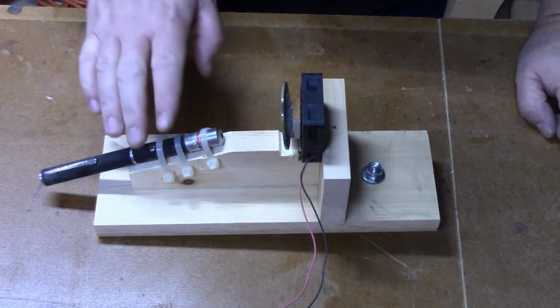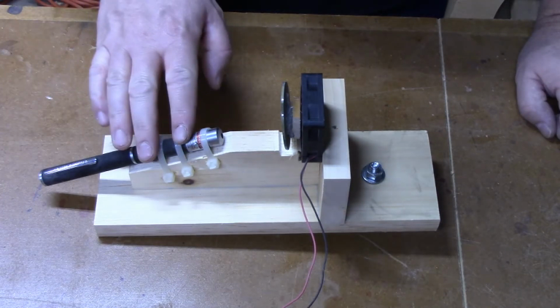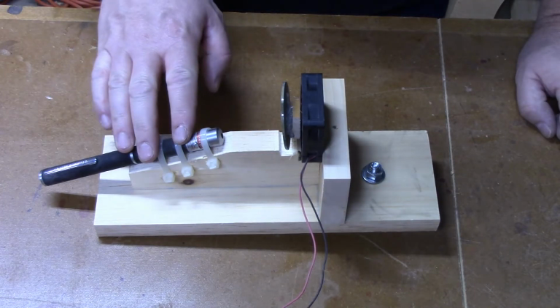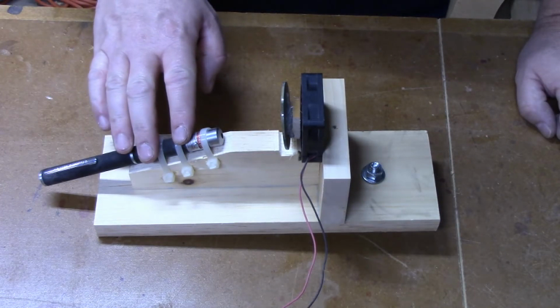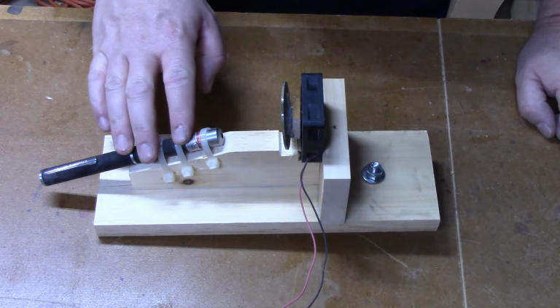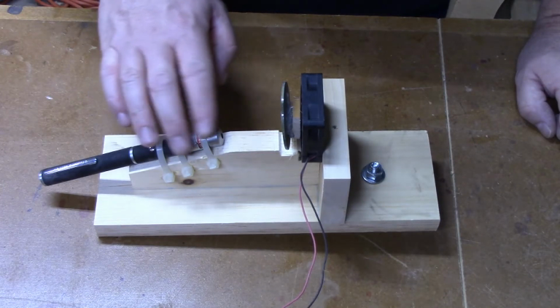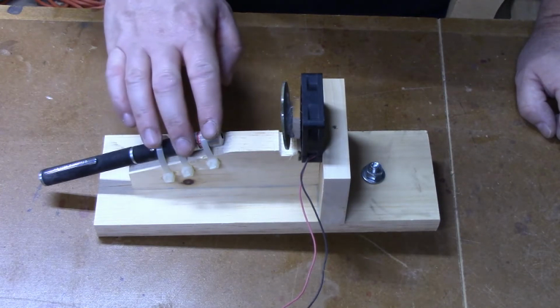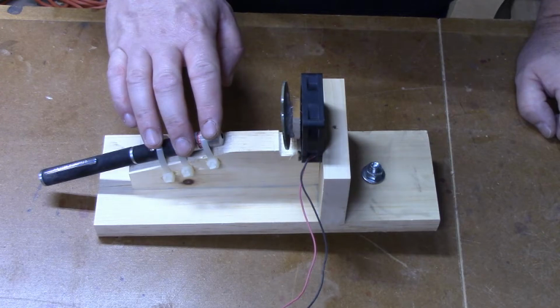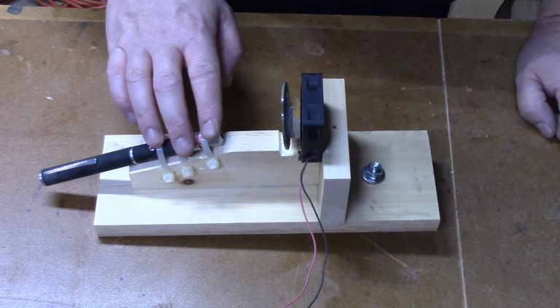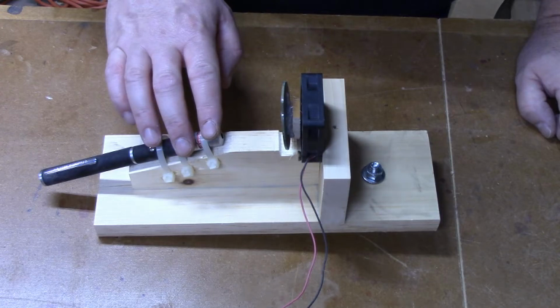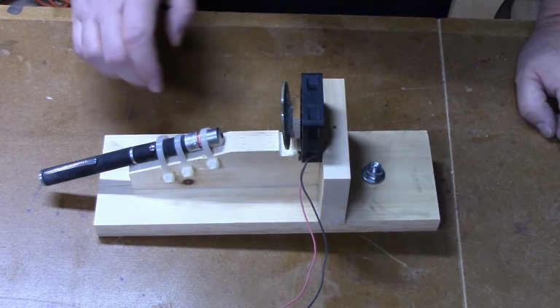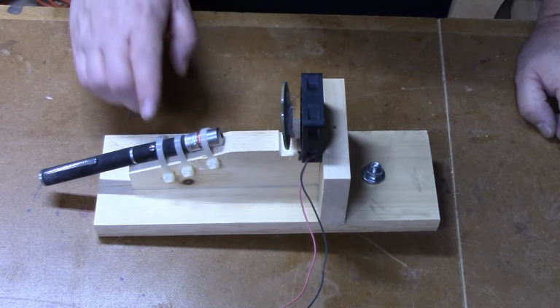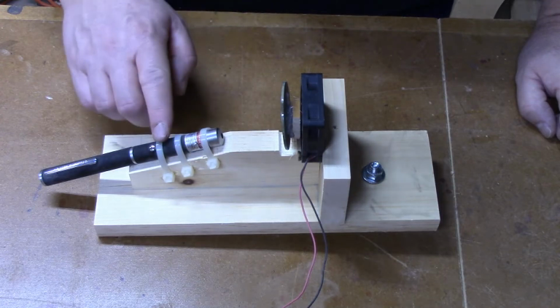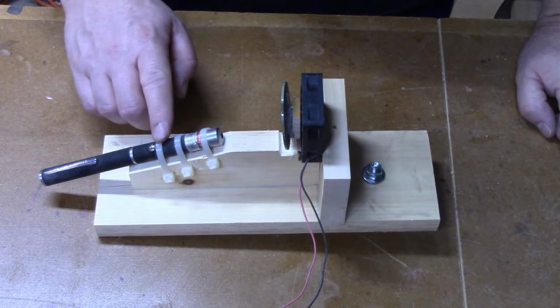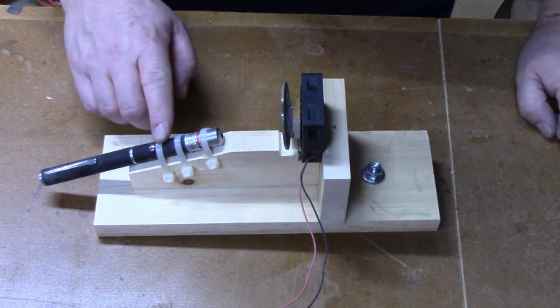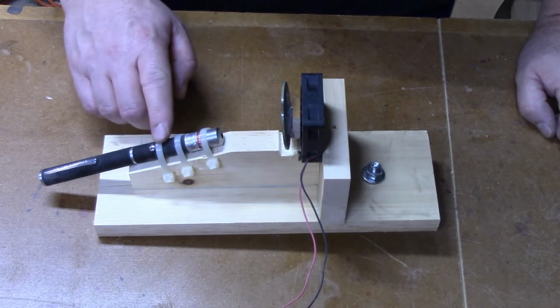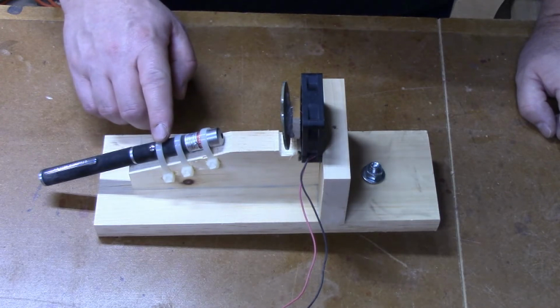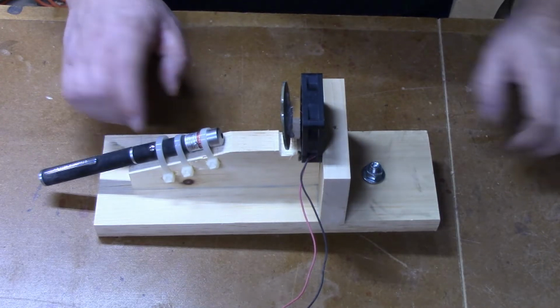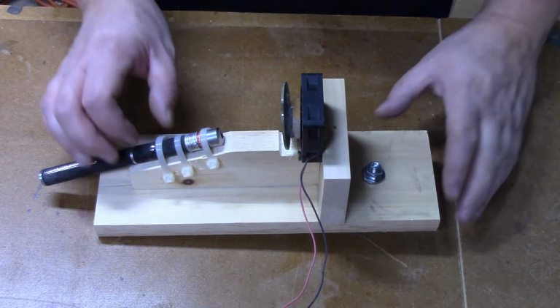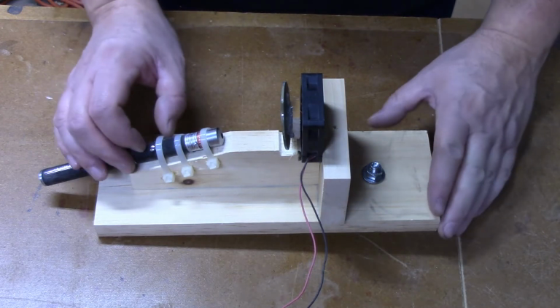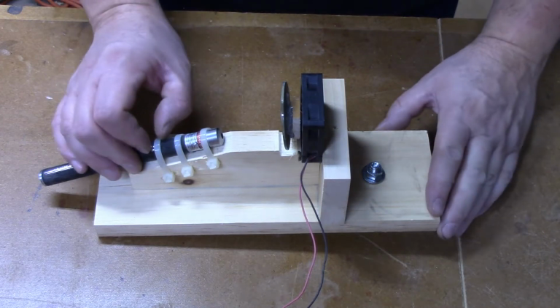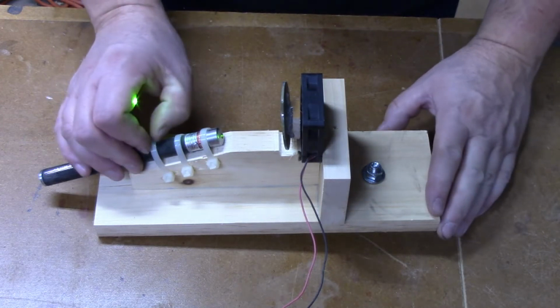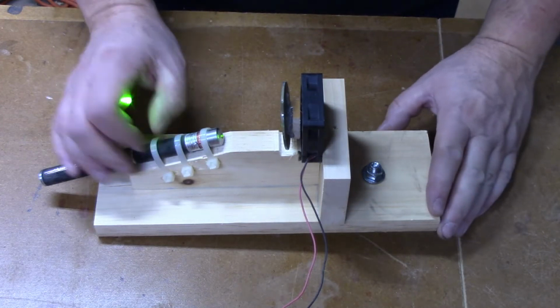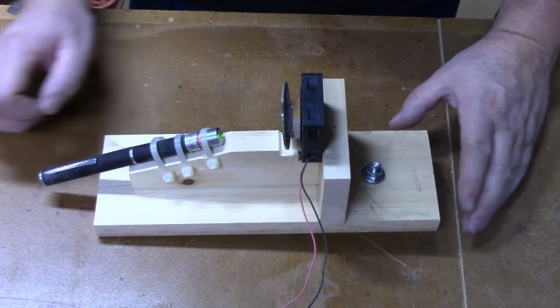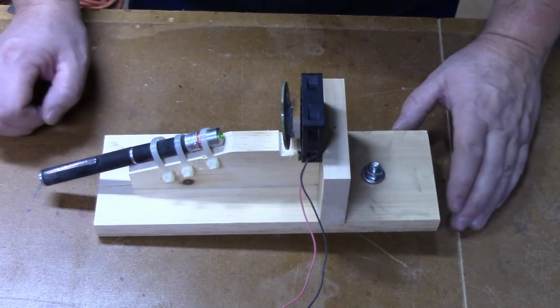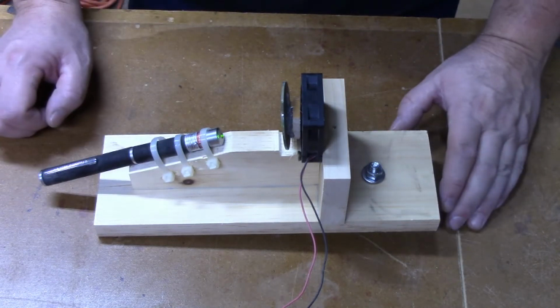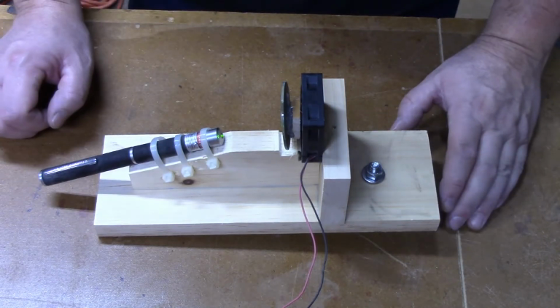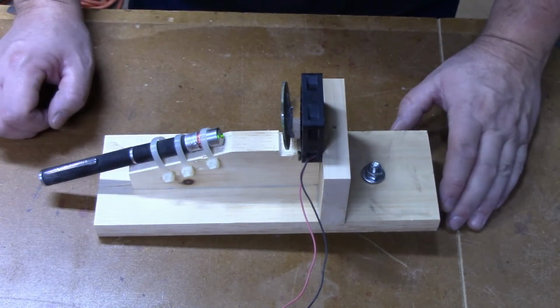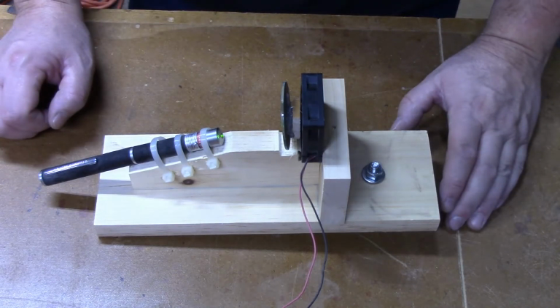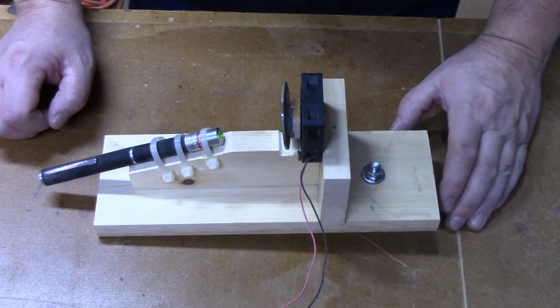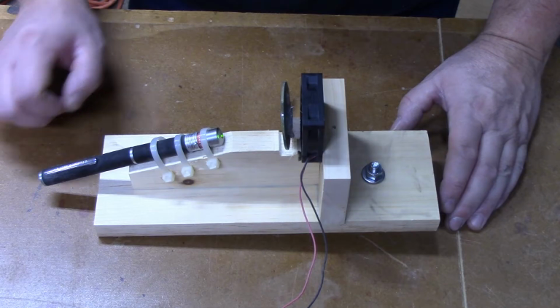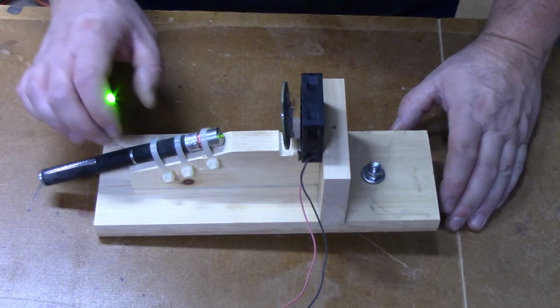I've attached my laser using nylon ties. I left the bottom one a little loose so that I could slip it over the top of the on-off button on the laser pointer.